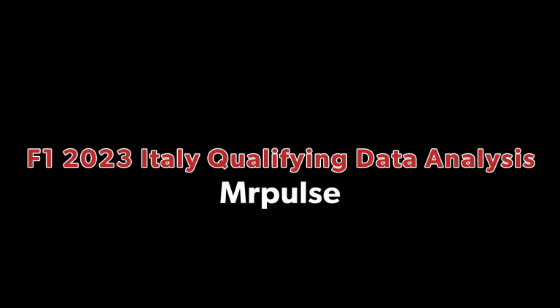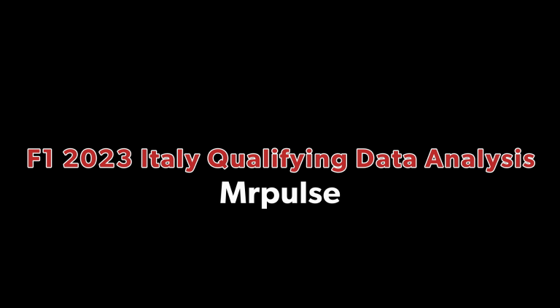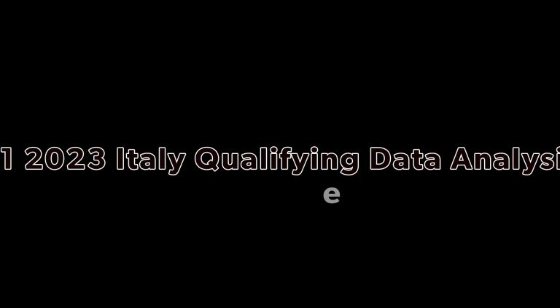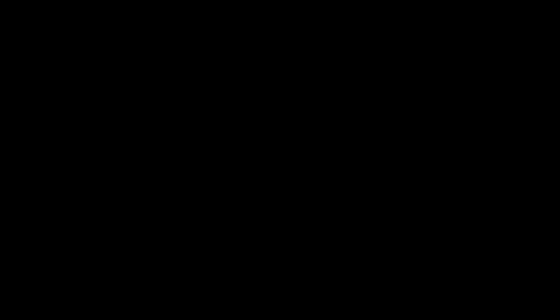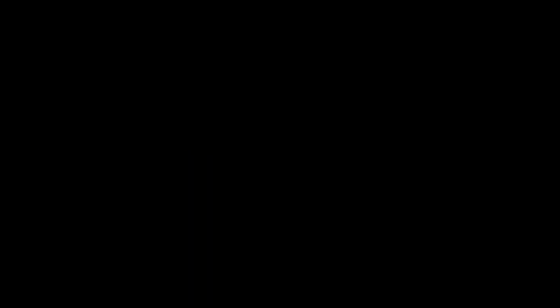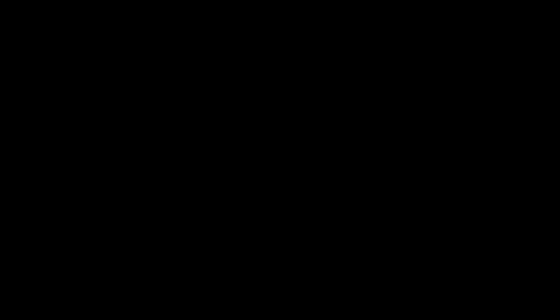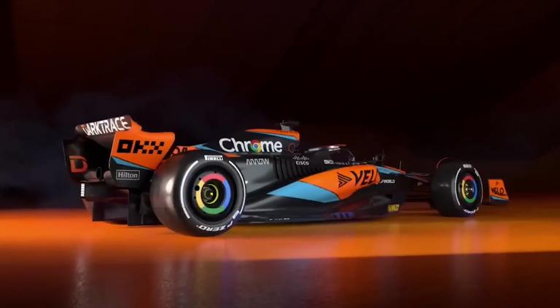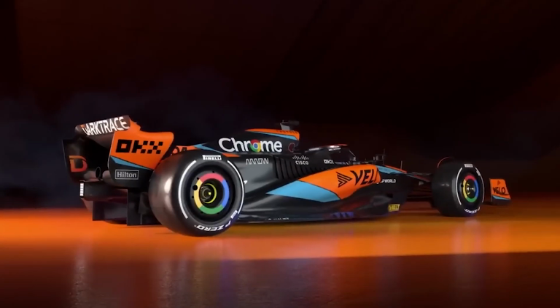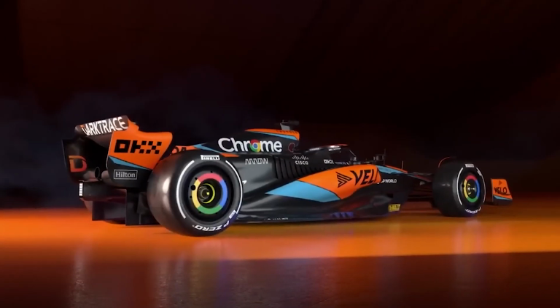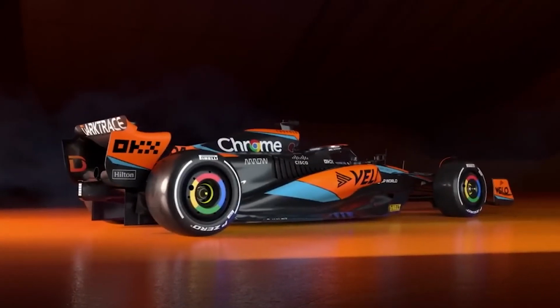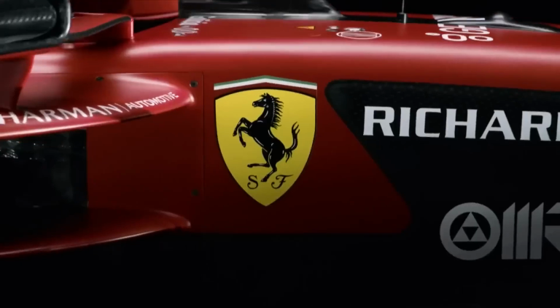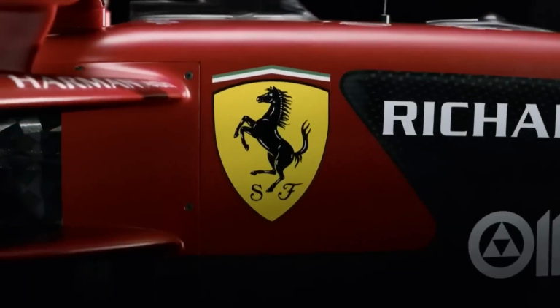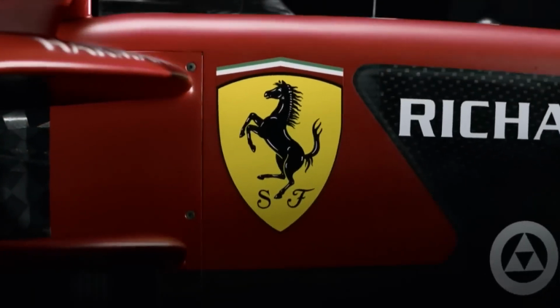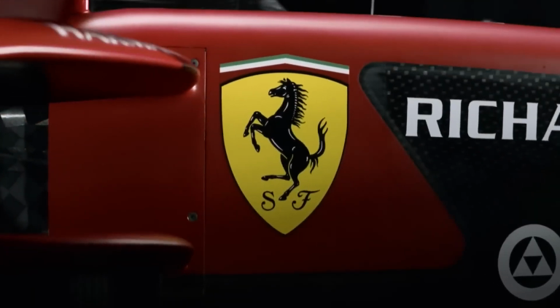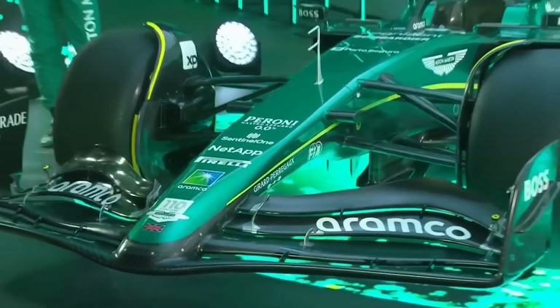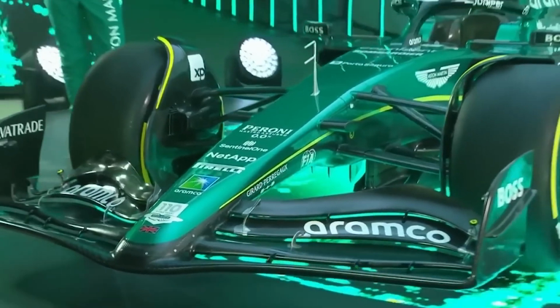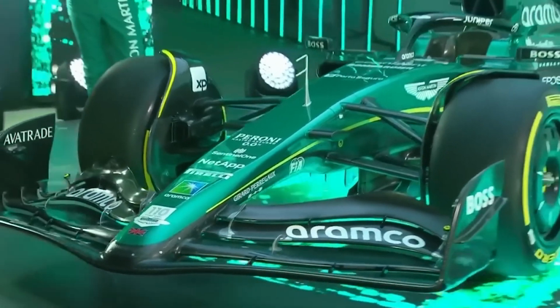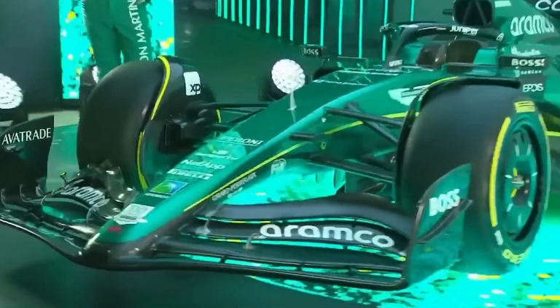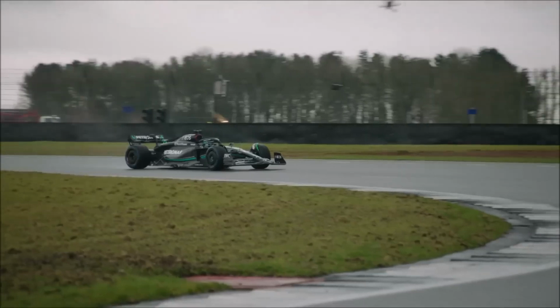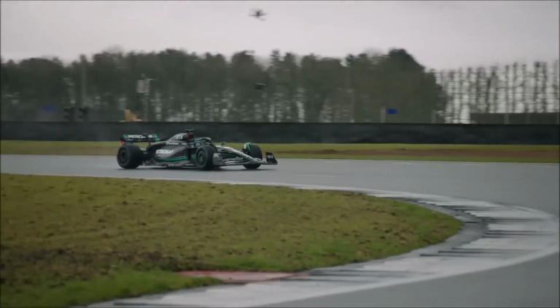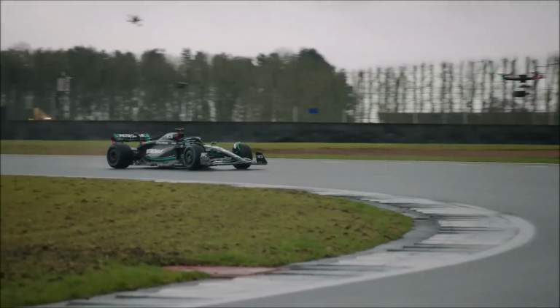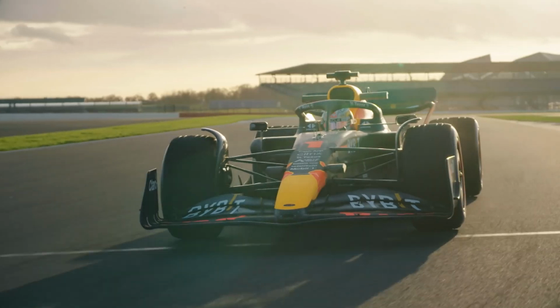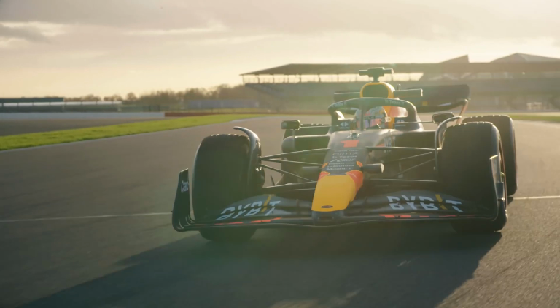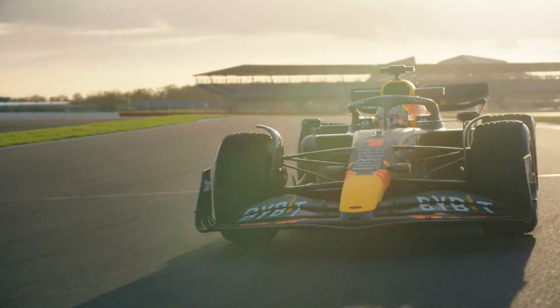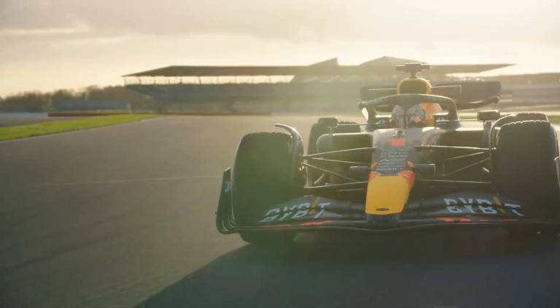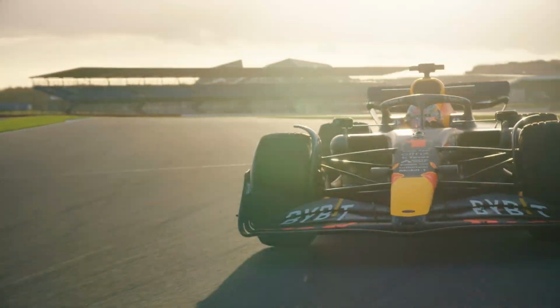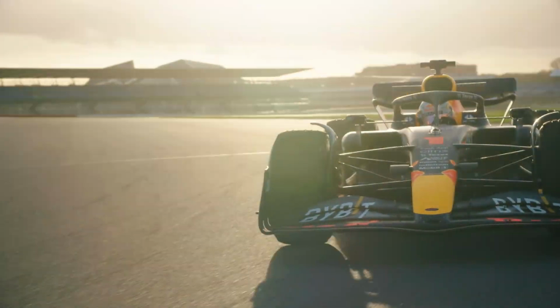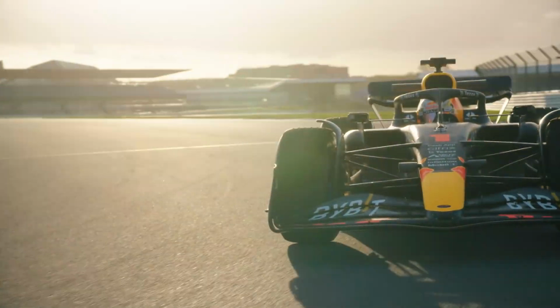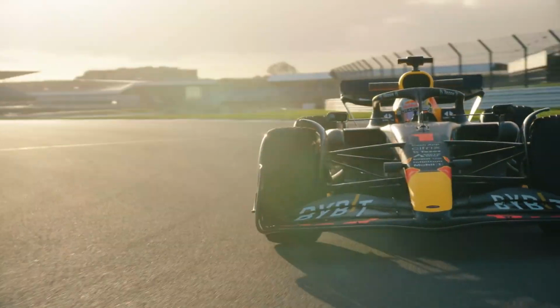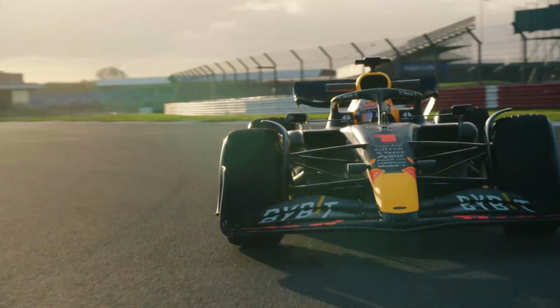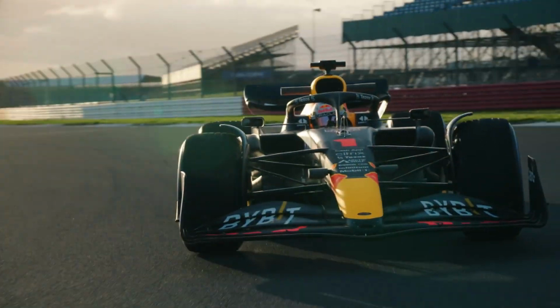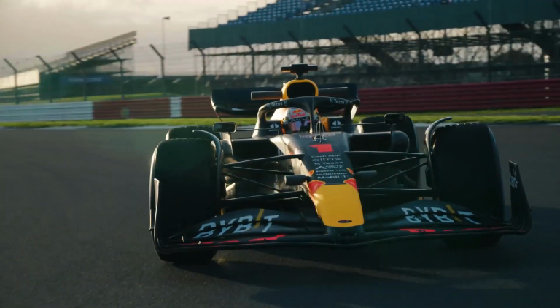As usual, I'm going to be talking about McLaren, Ferrari, Aston Martin, Mercedes and Red Bull later on, so stick around for that.